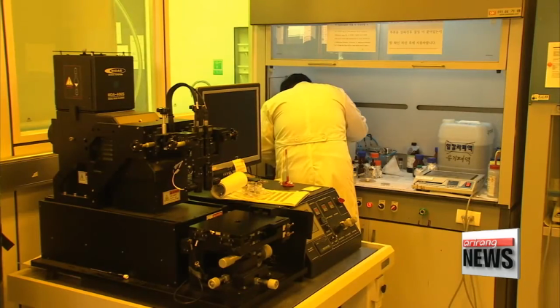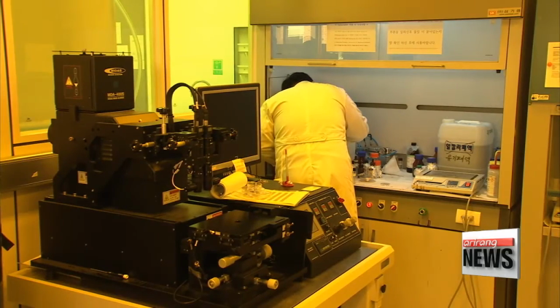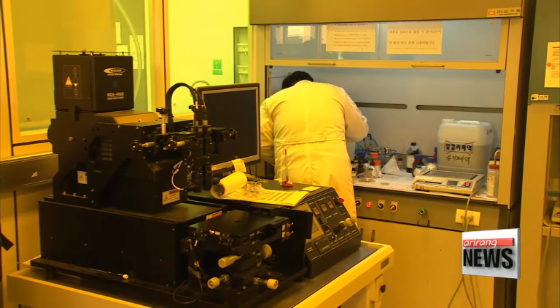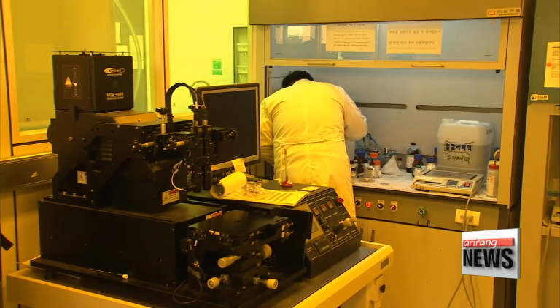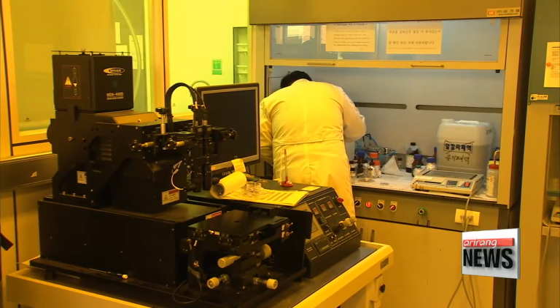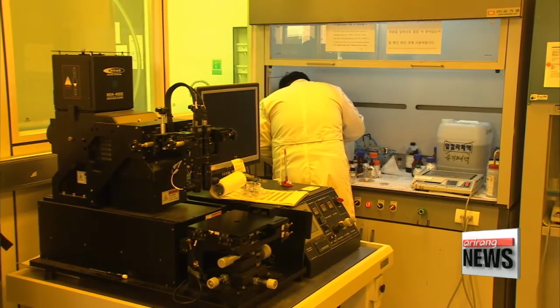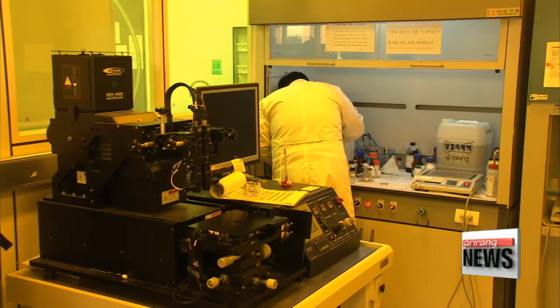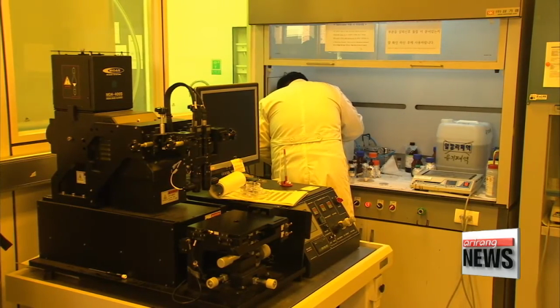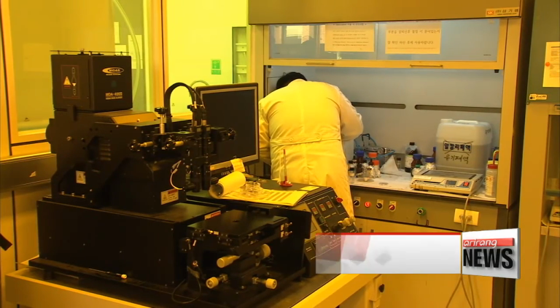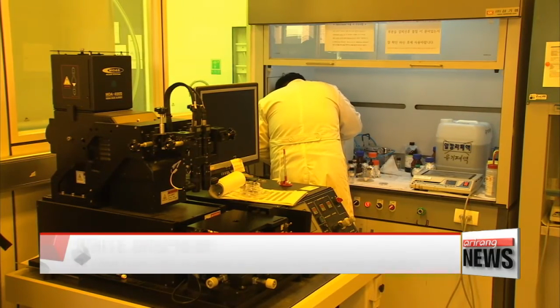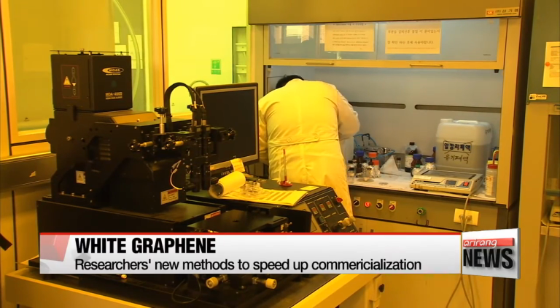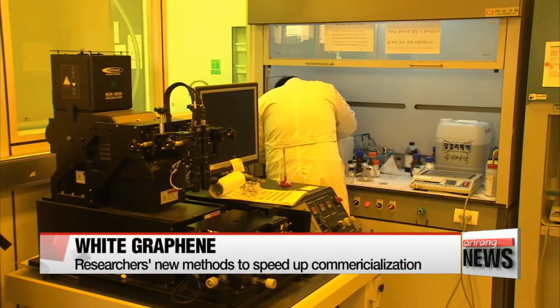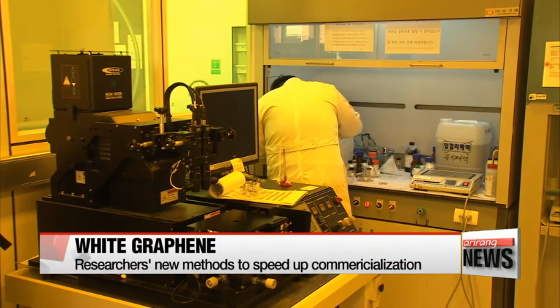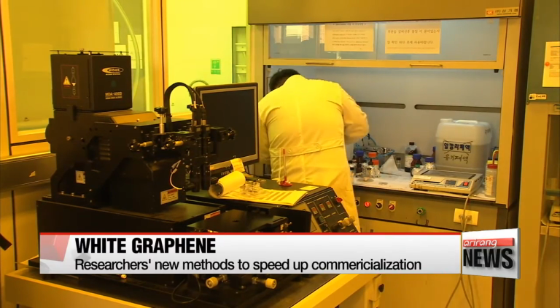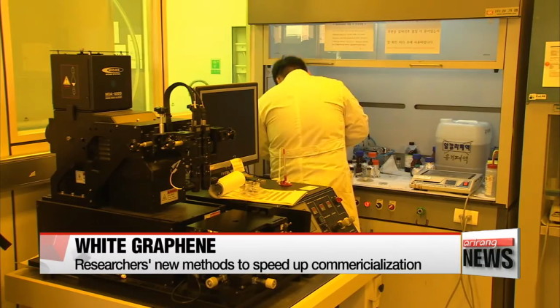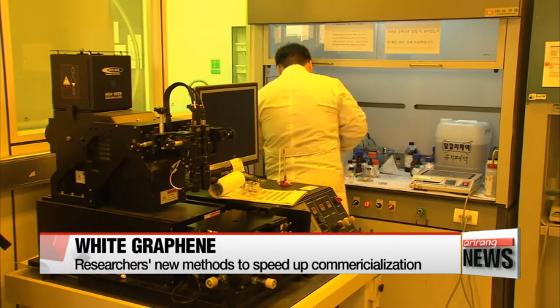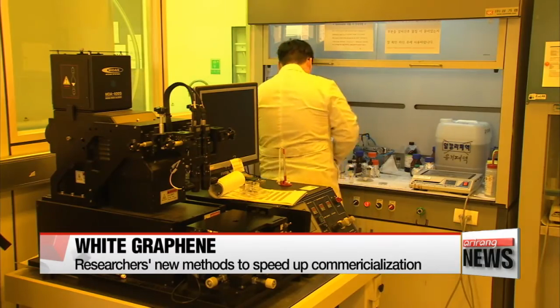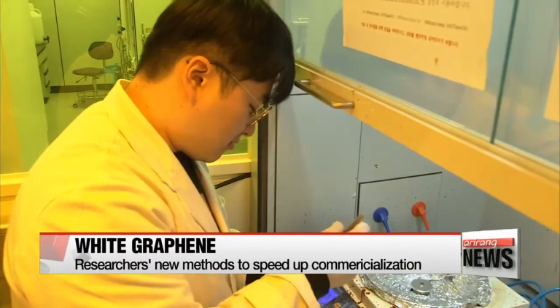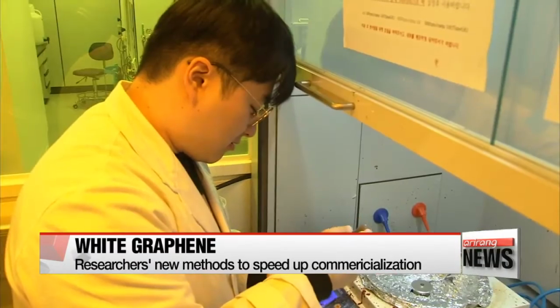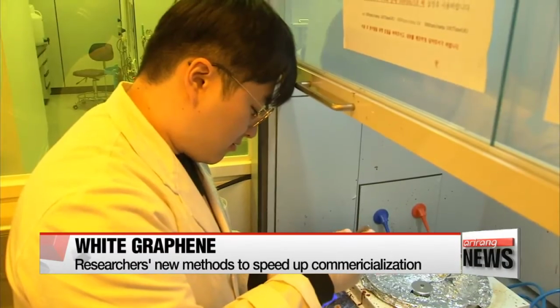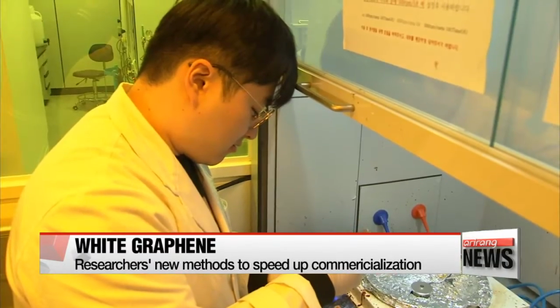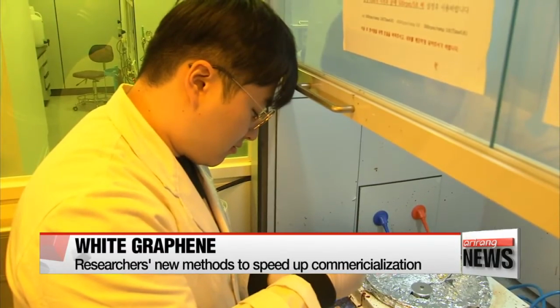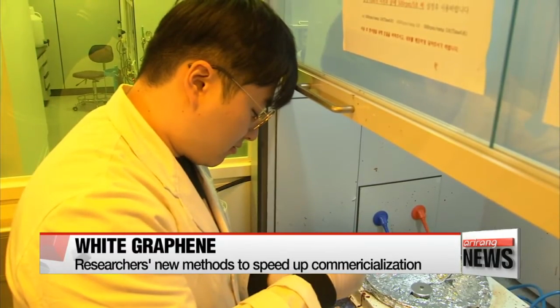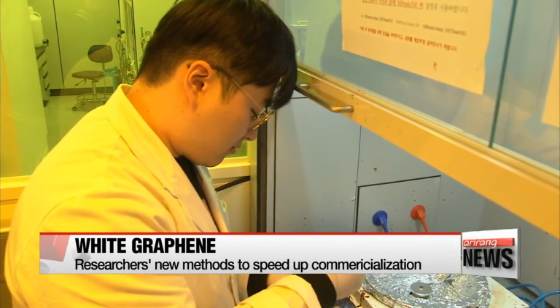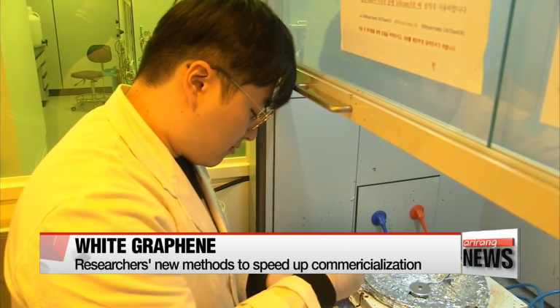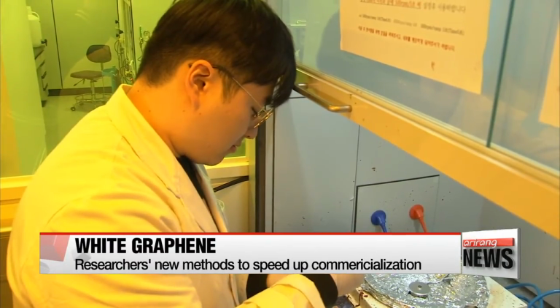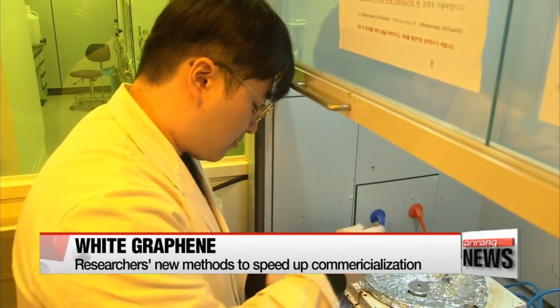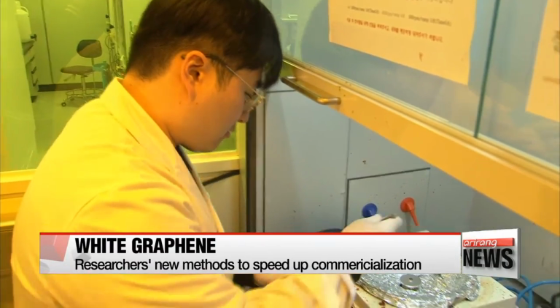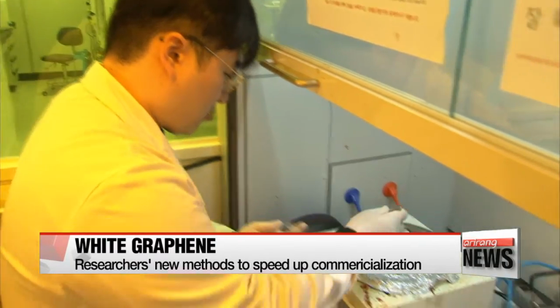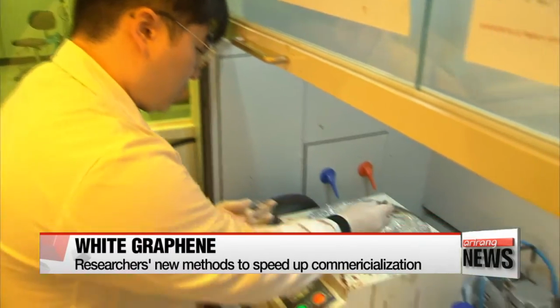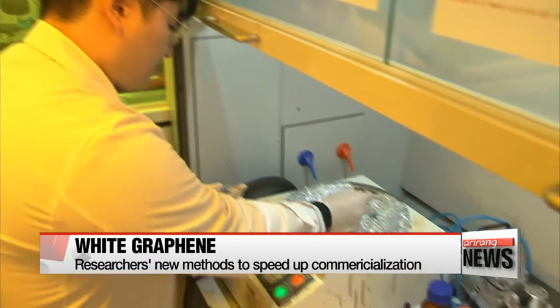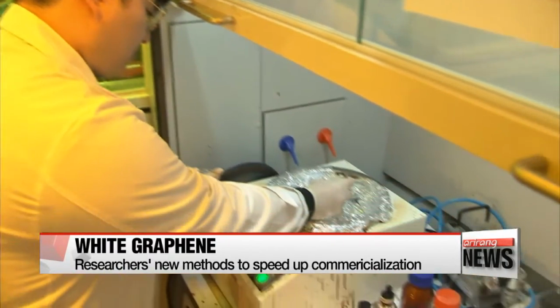The researcher says this method could help put white graphene to use in an industrial setting in the next three years.